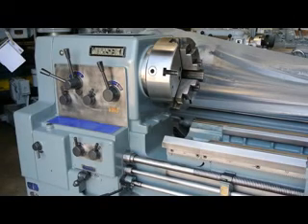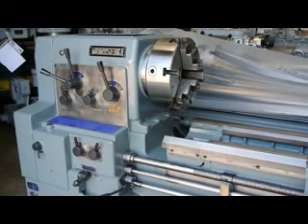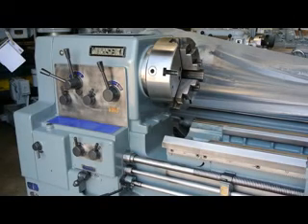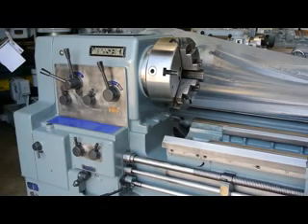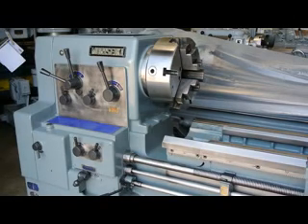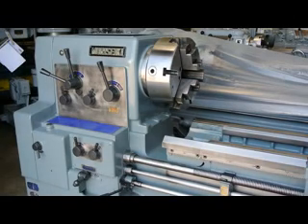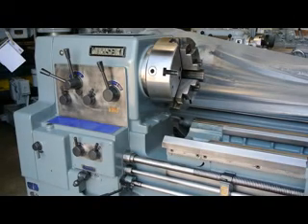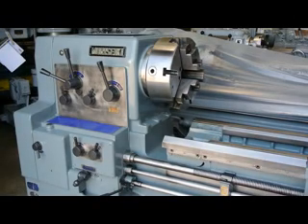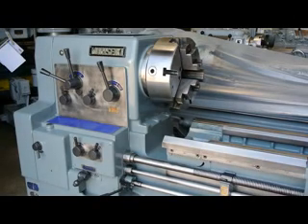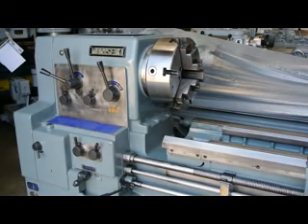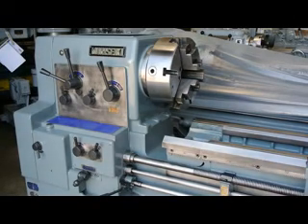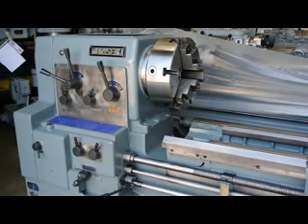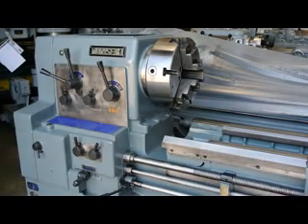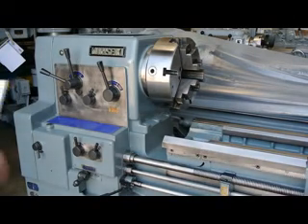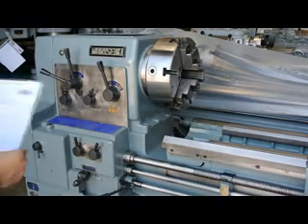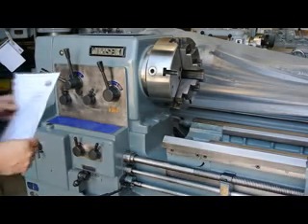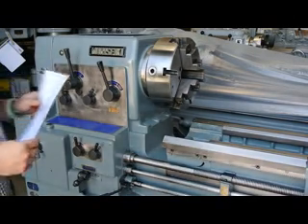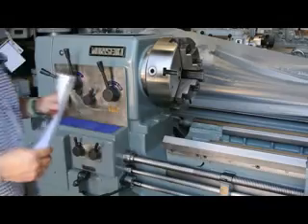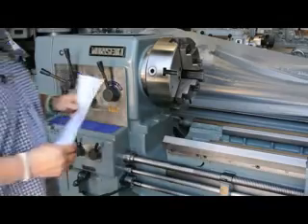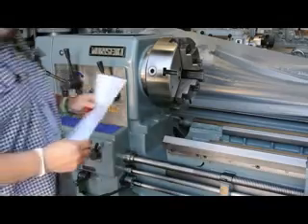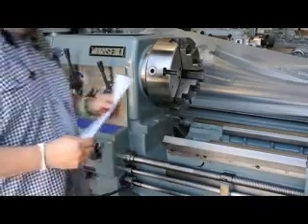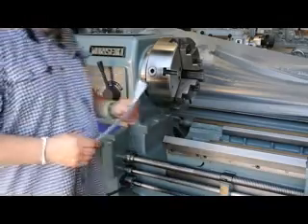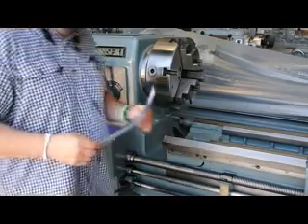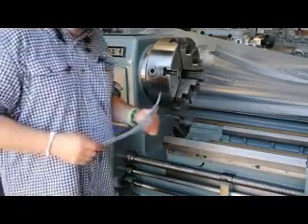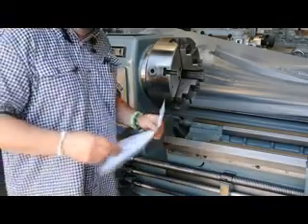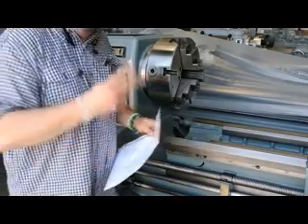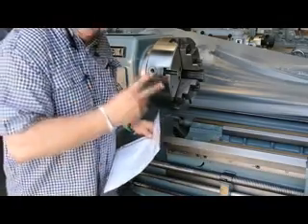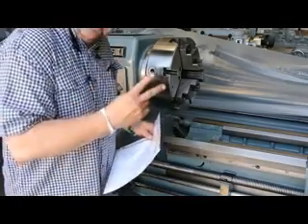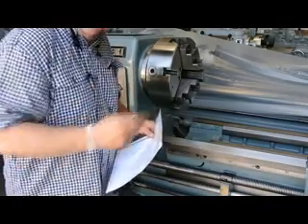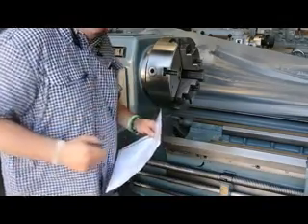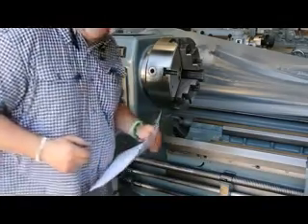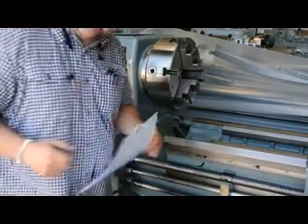Until next time, be happy, be healthy, and thank you for shopping with Machinery Consultants. Have a great day.